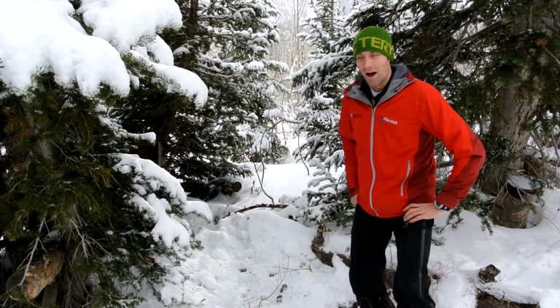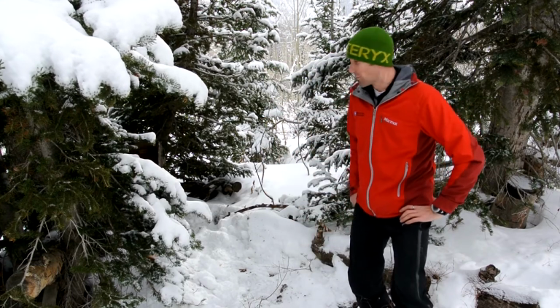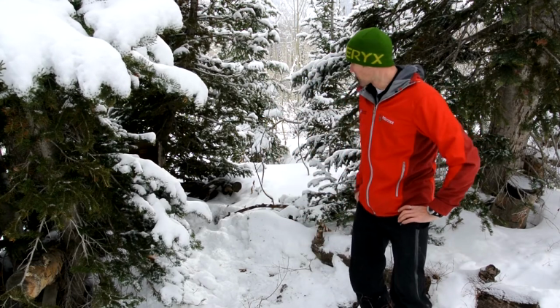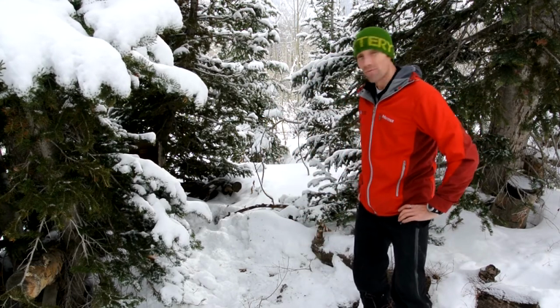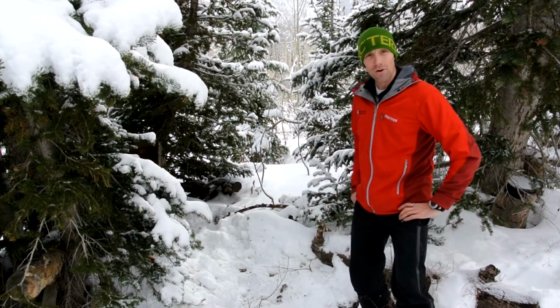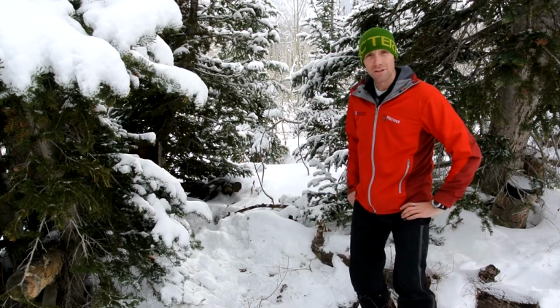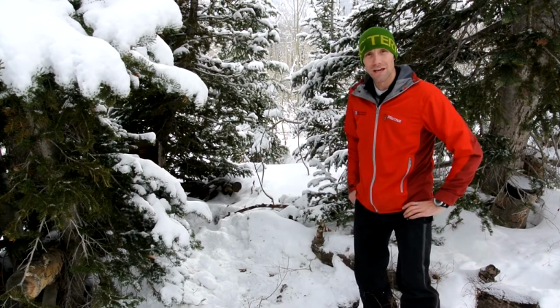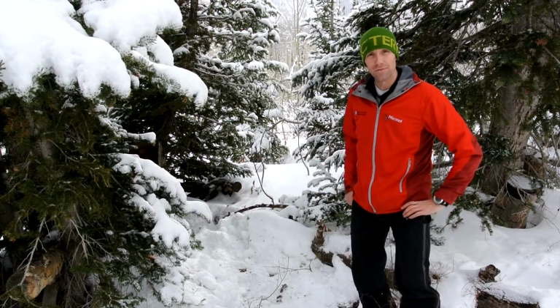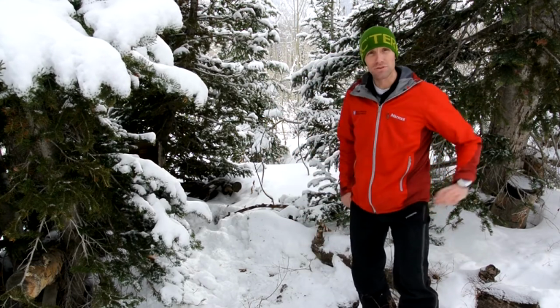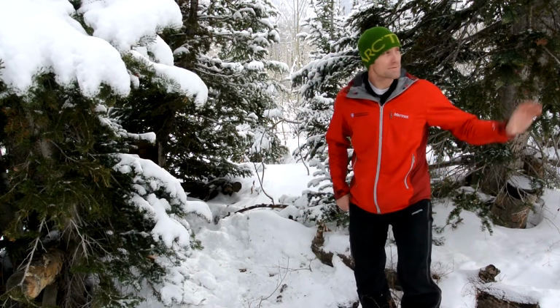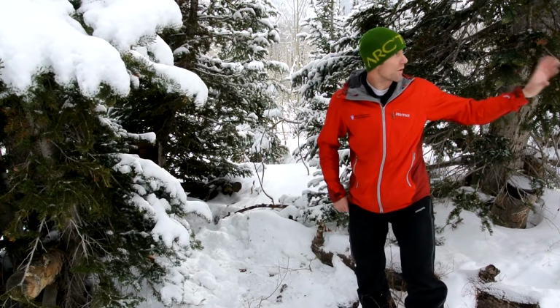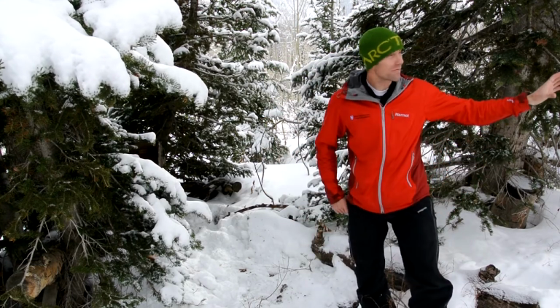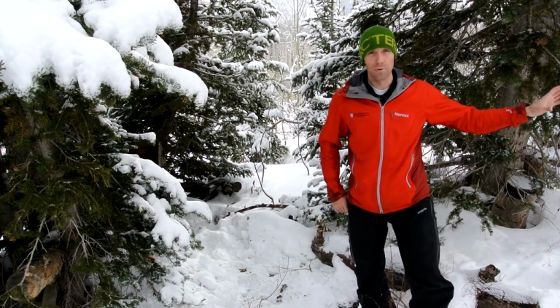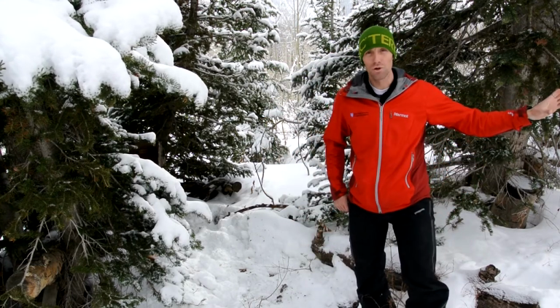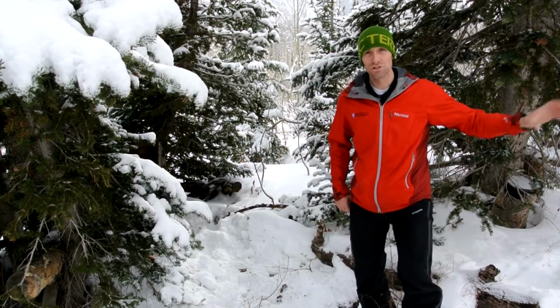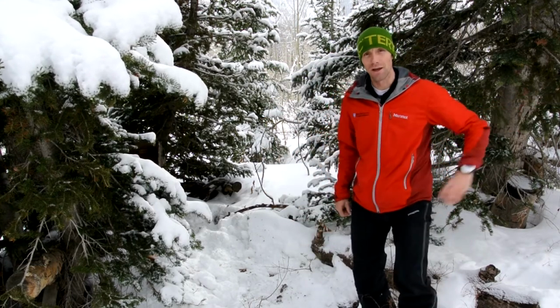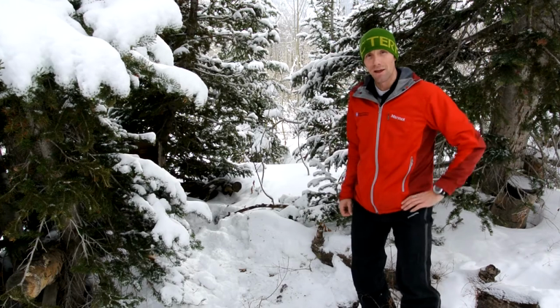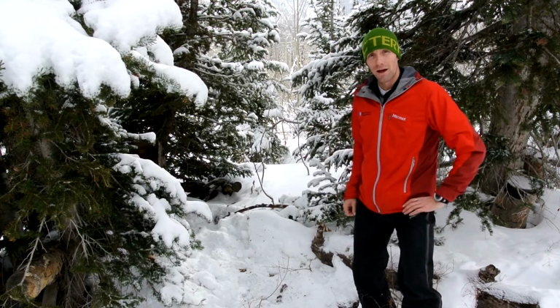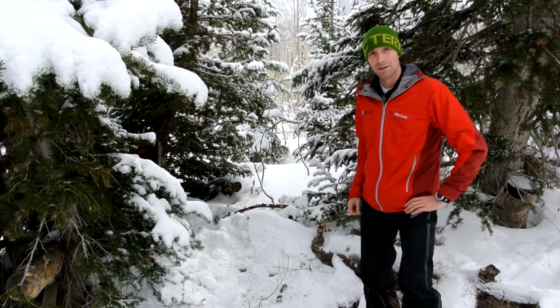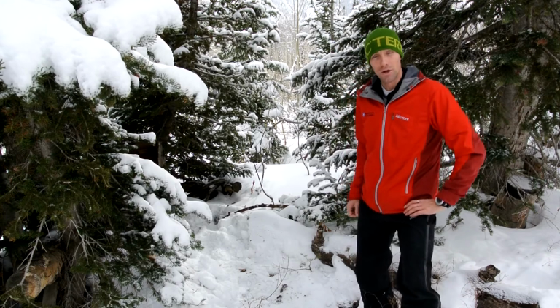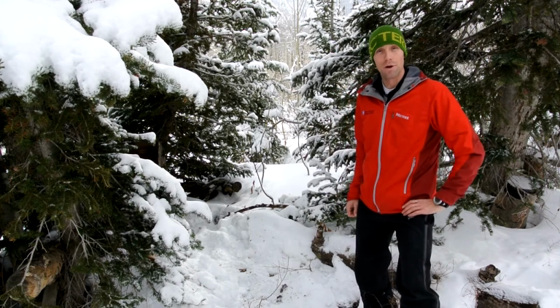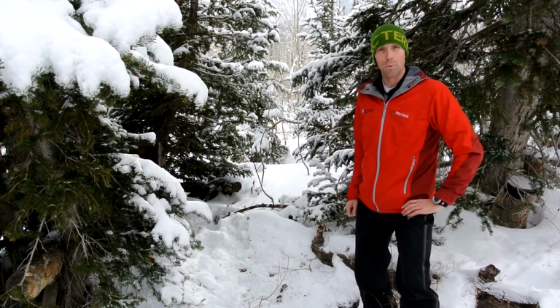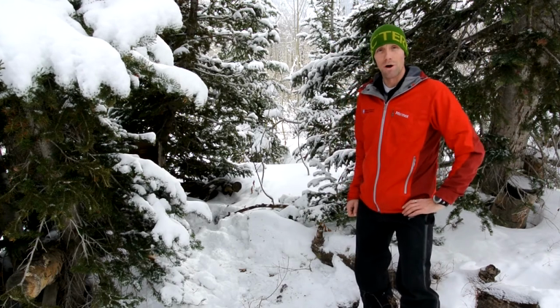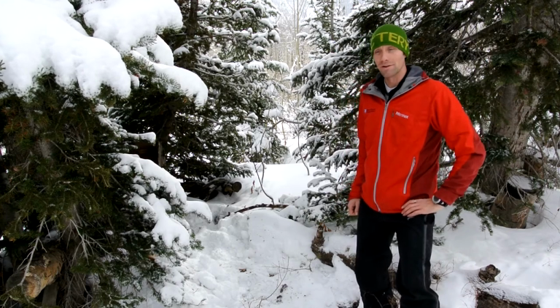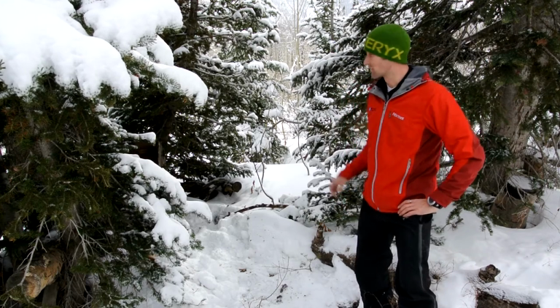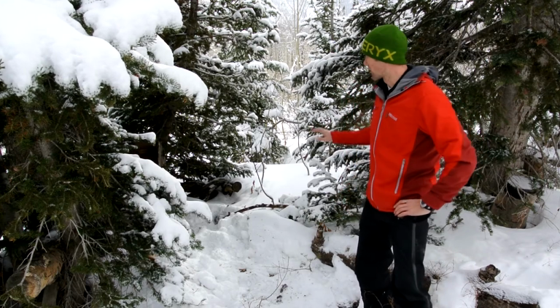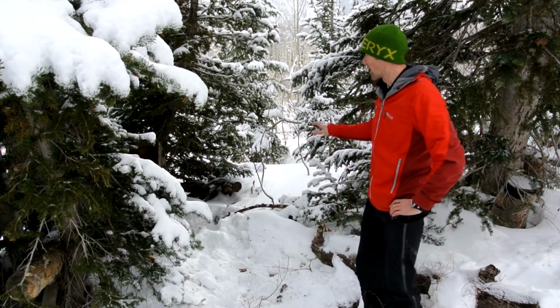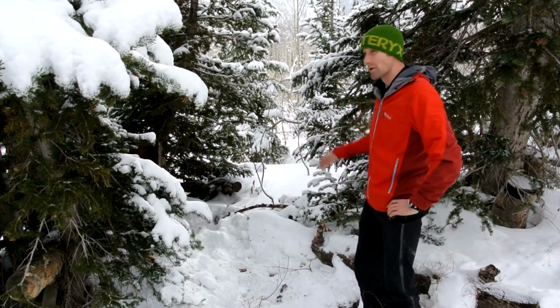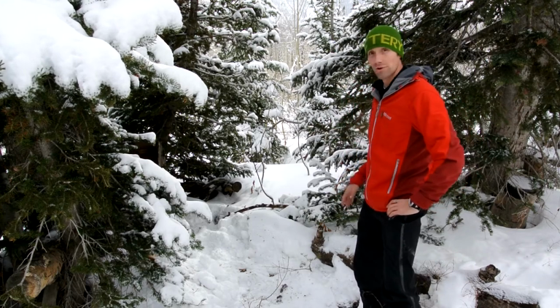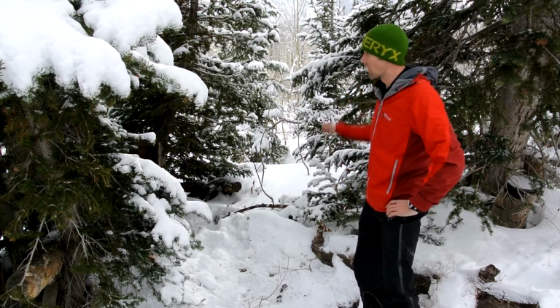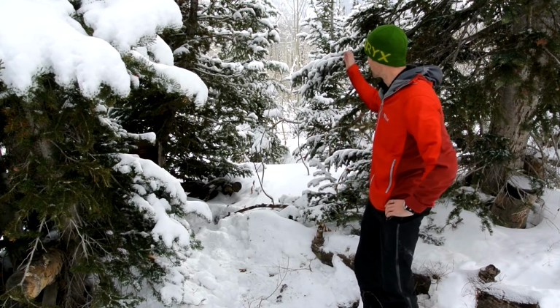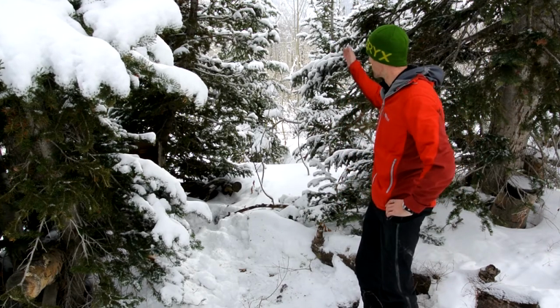We prefer that you take a few steps away from the woodshed to go number one. This is a great area with a great view.